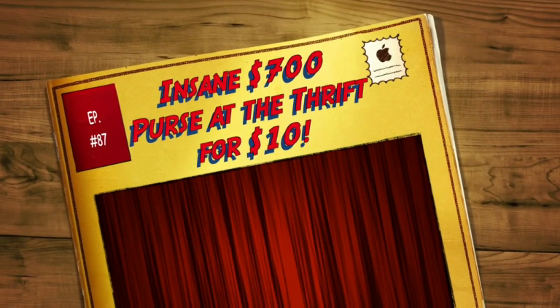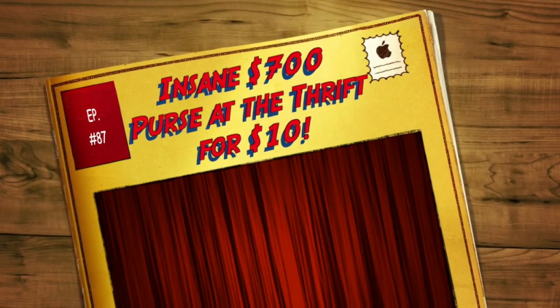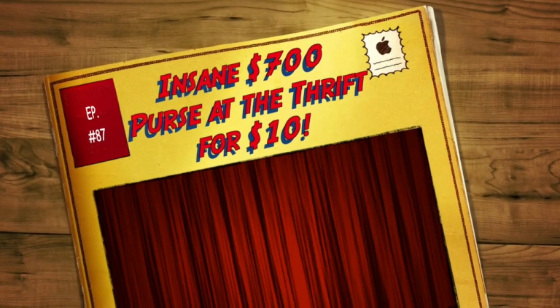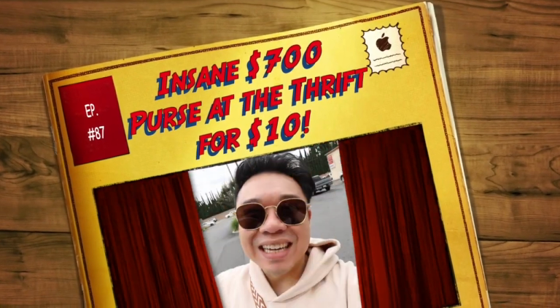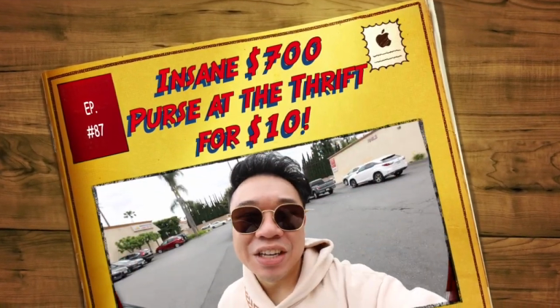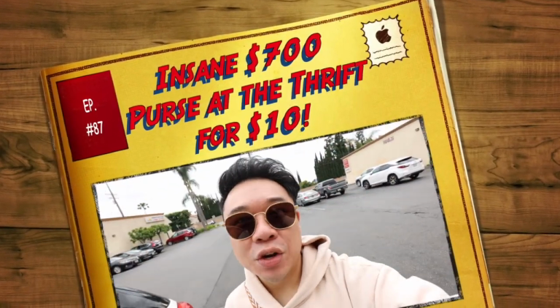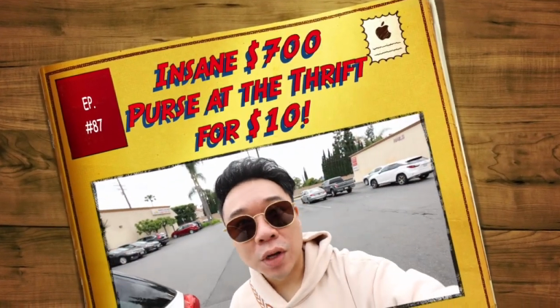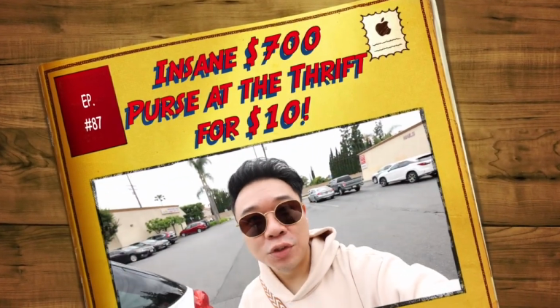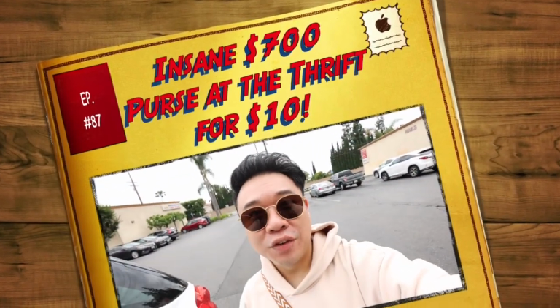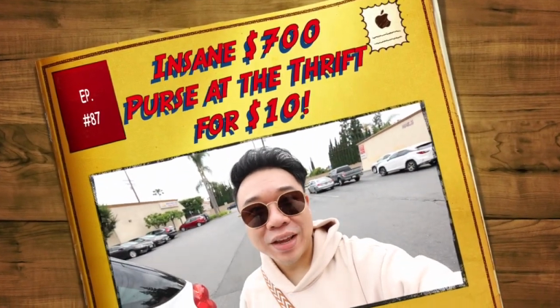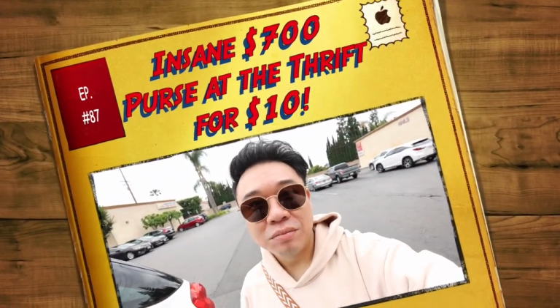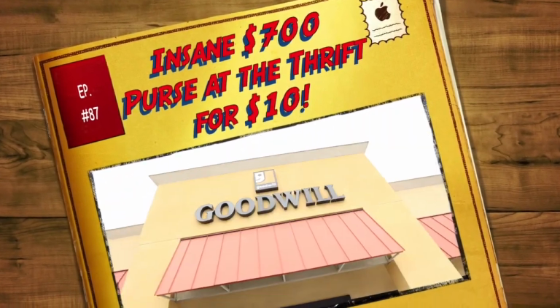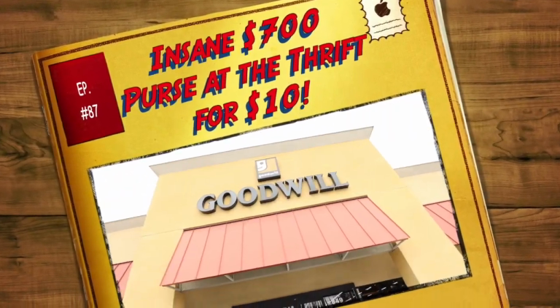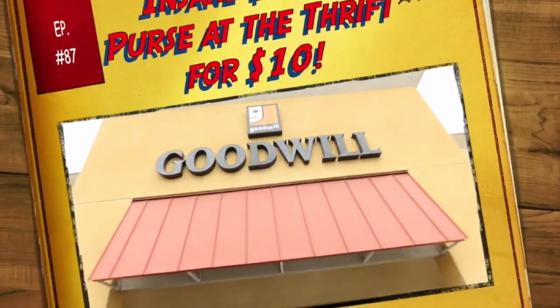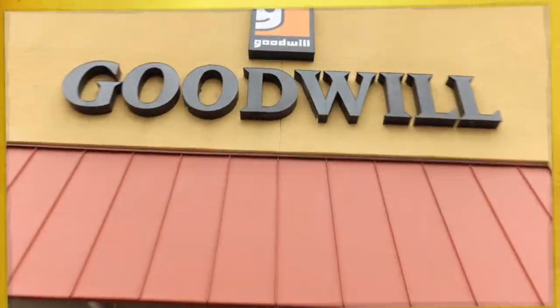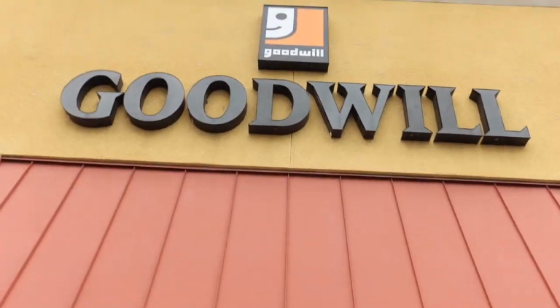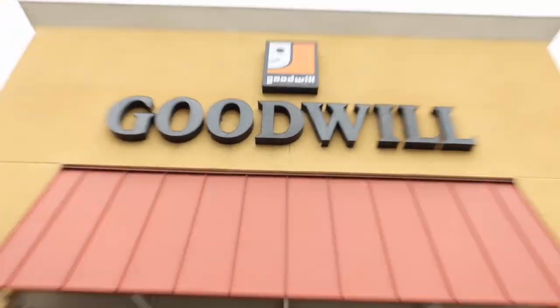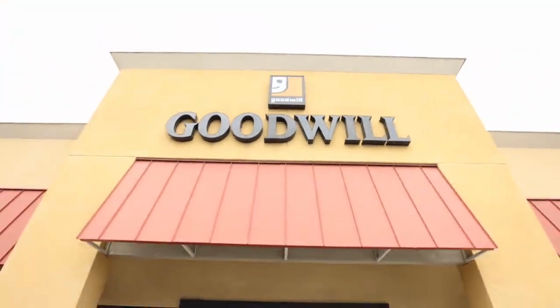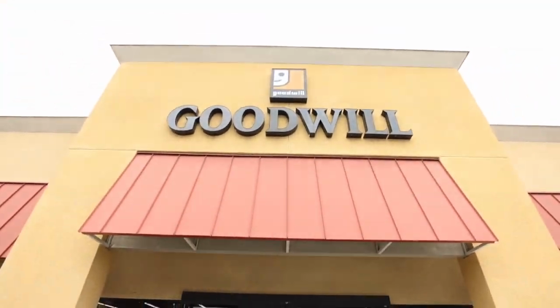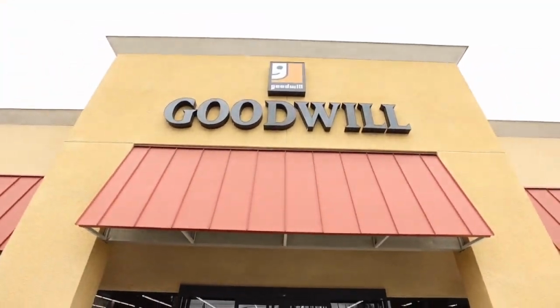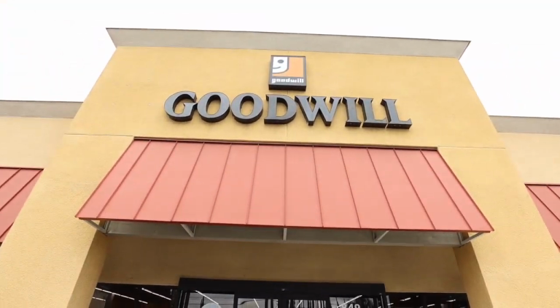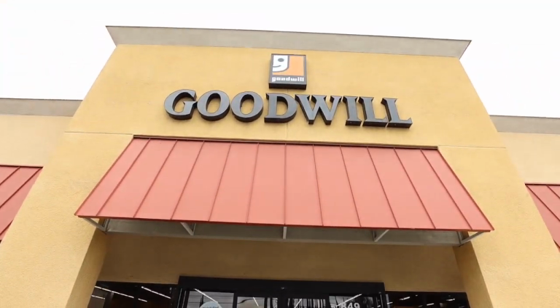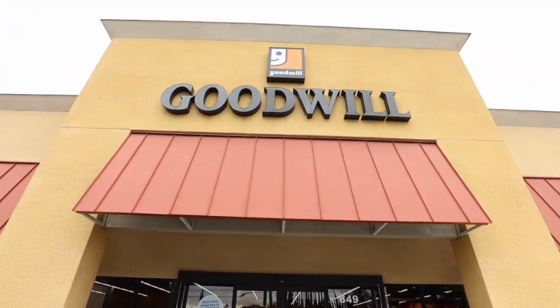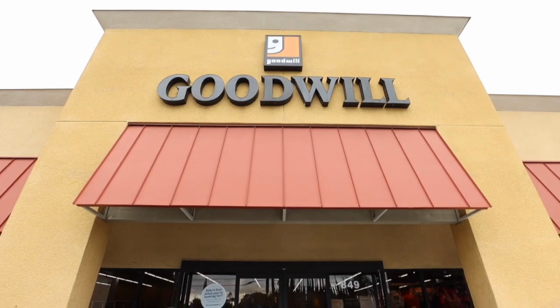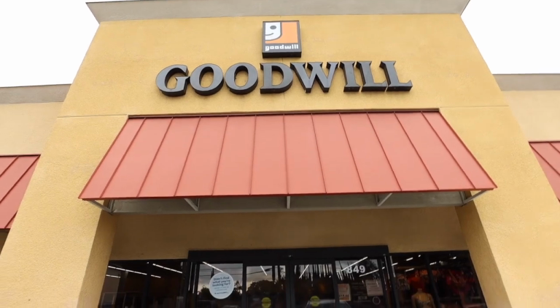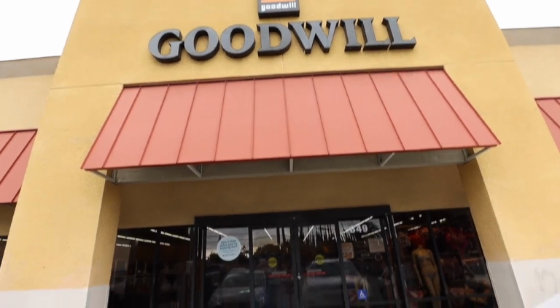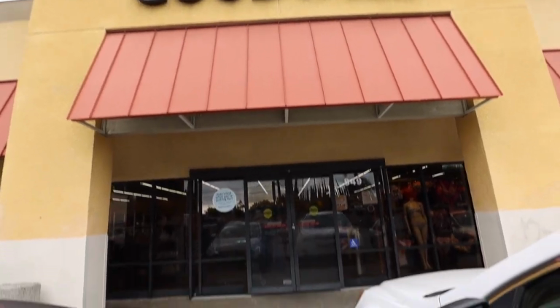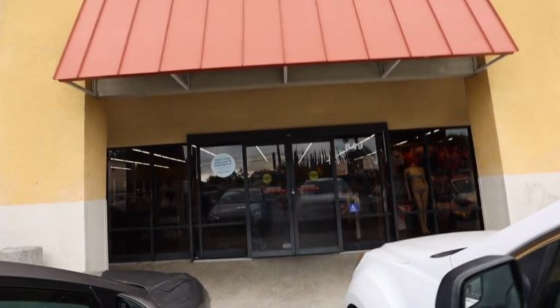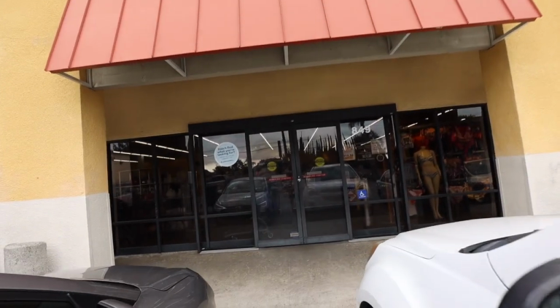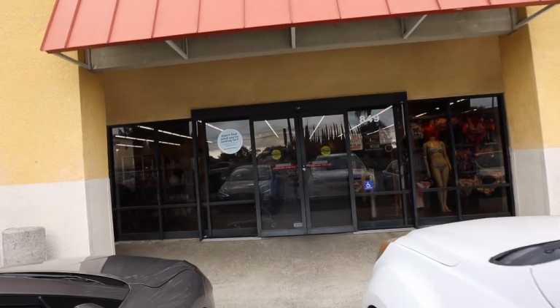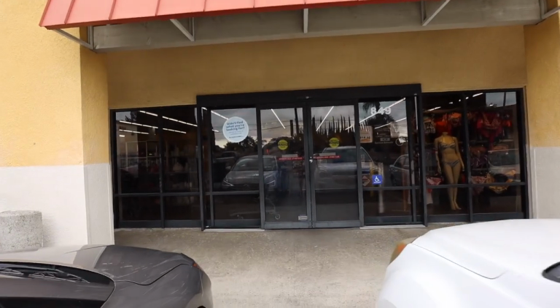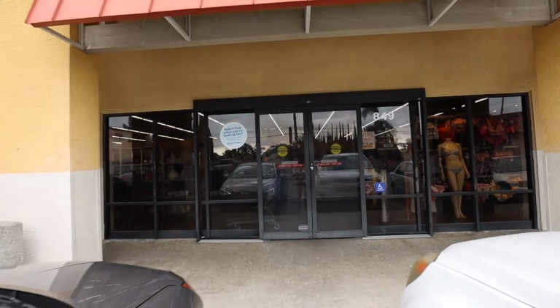Greetings, Saladaychis guys, Hayden here. Welcome to a new video. We're at the Goodwill today — this is the one in Tustin. Let's go inside and check it out.